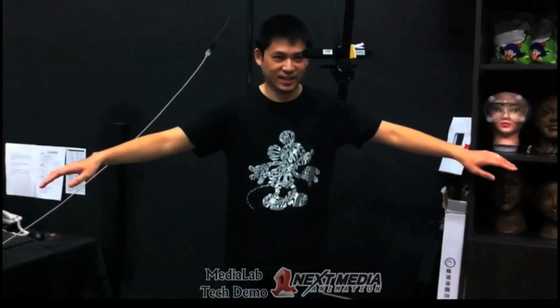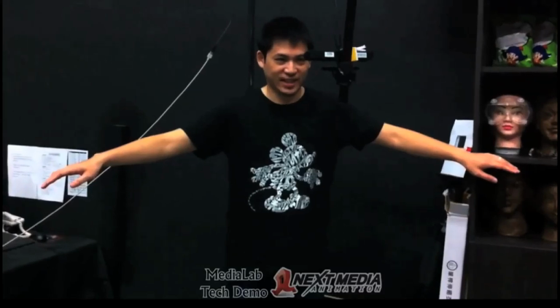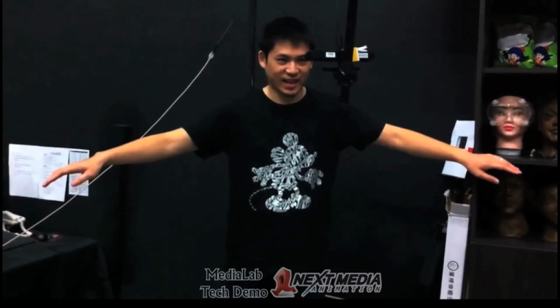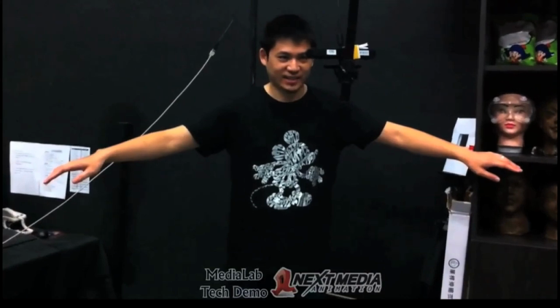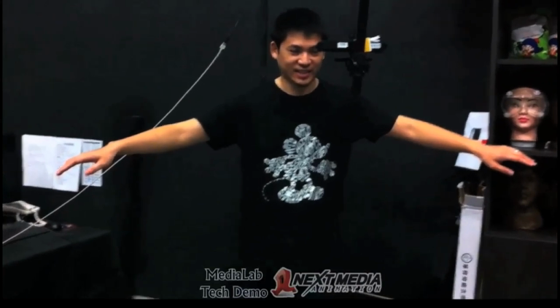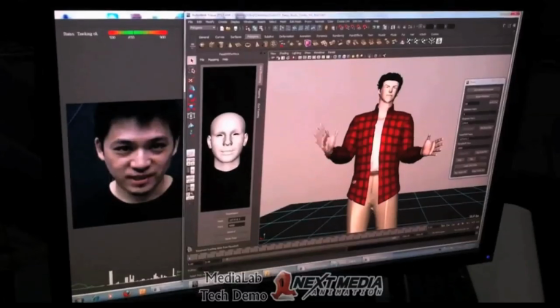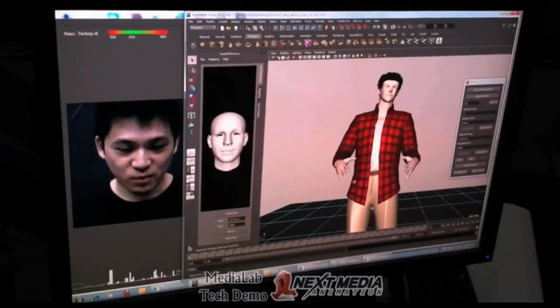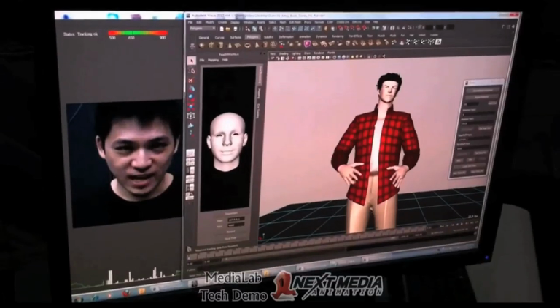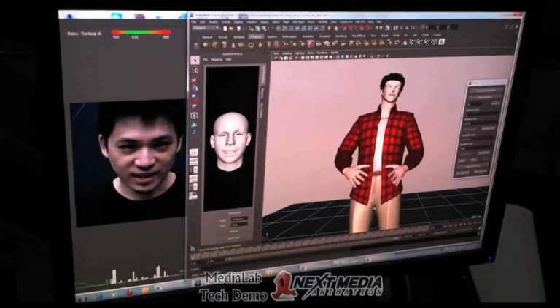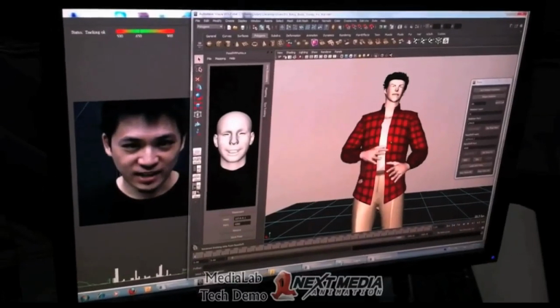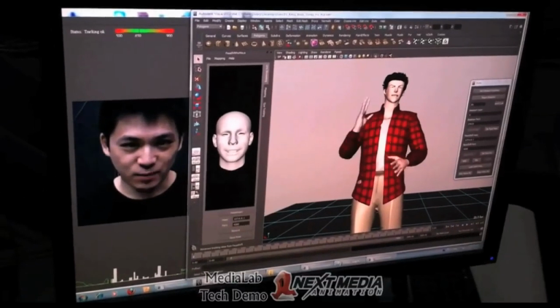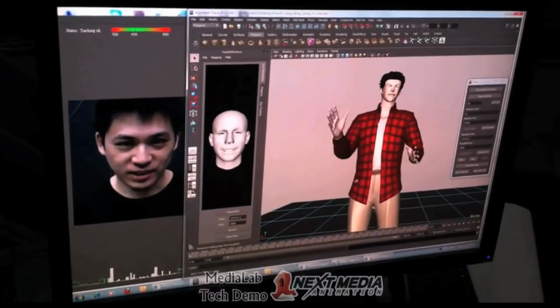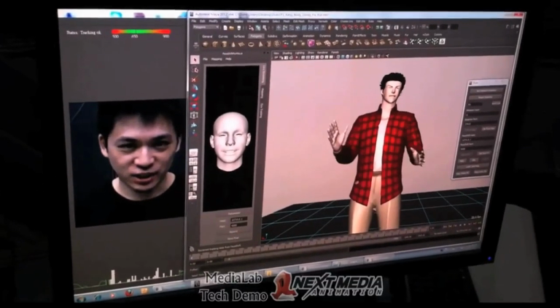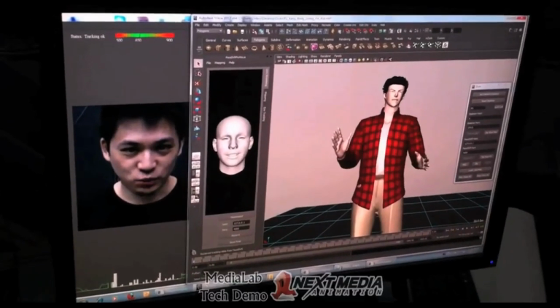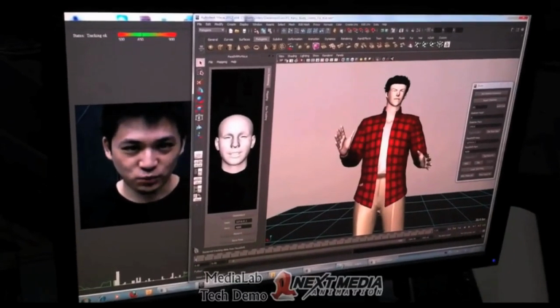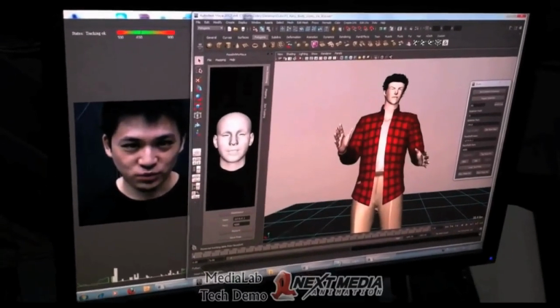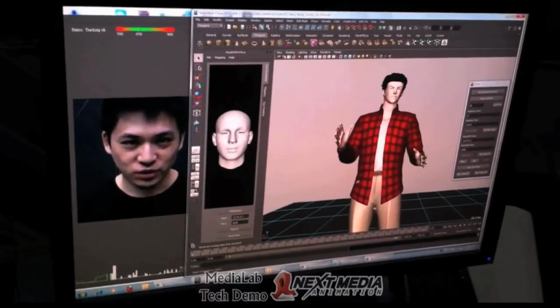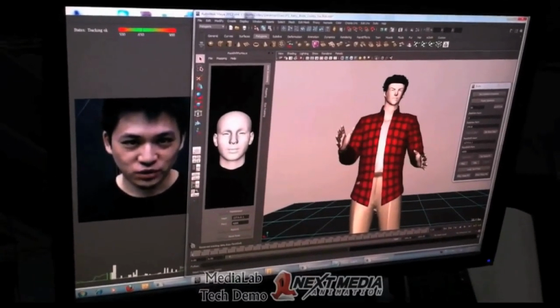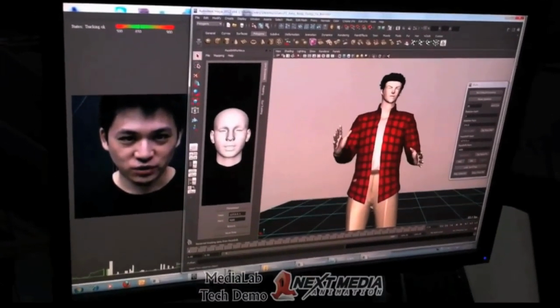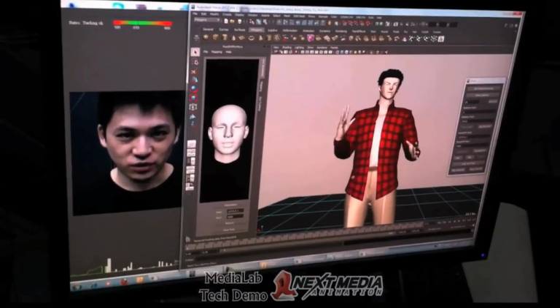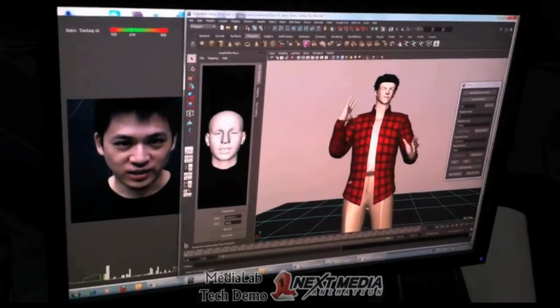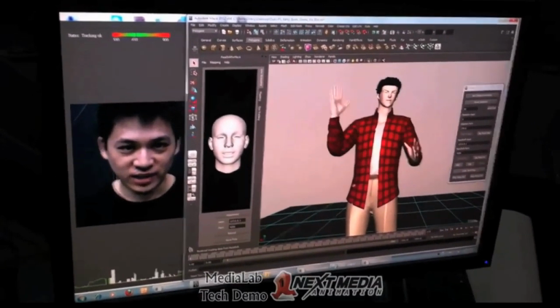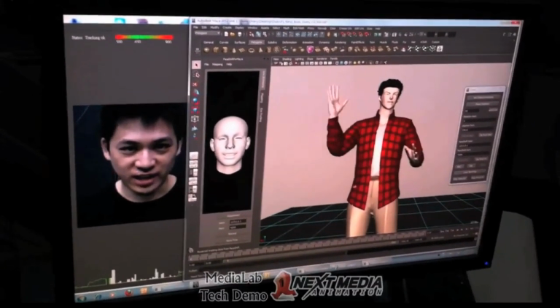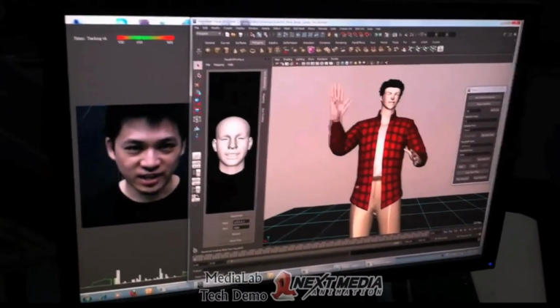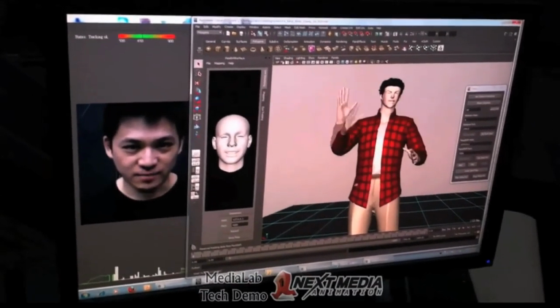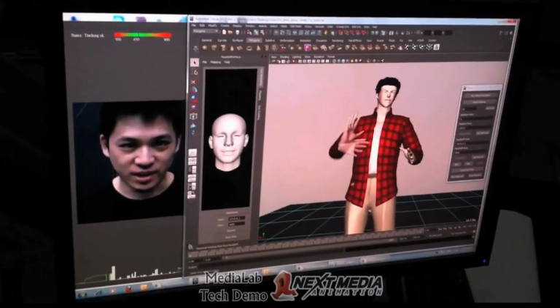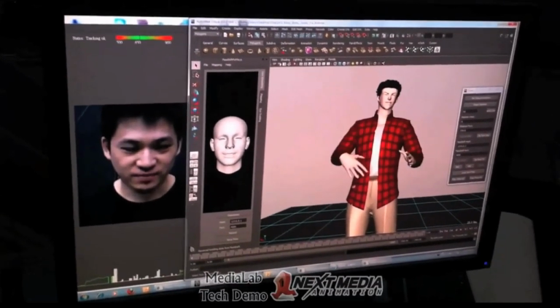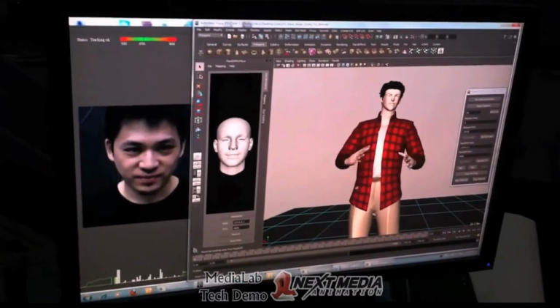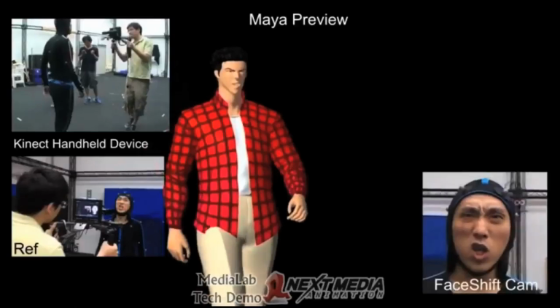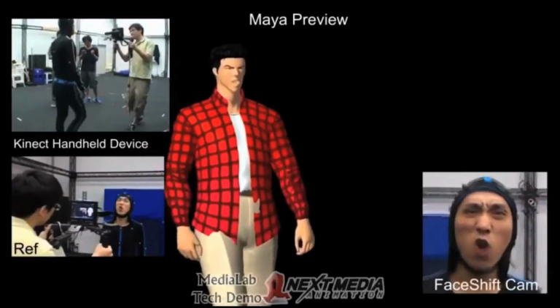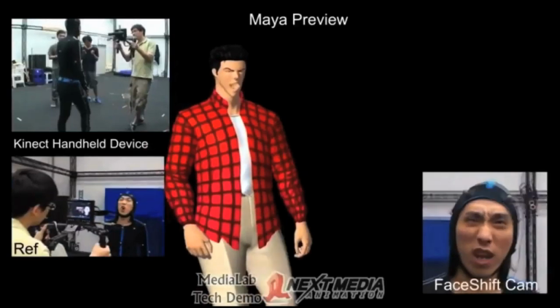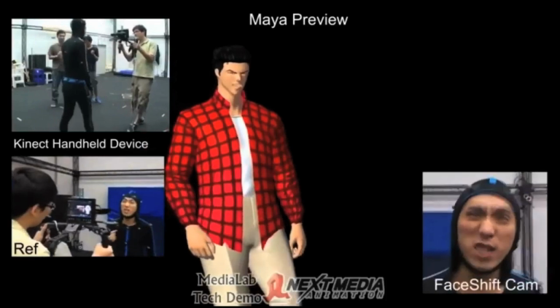We've seen some great work being created with FaceShift and we're looking forward to see what you're going to do with it.